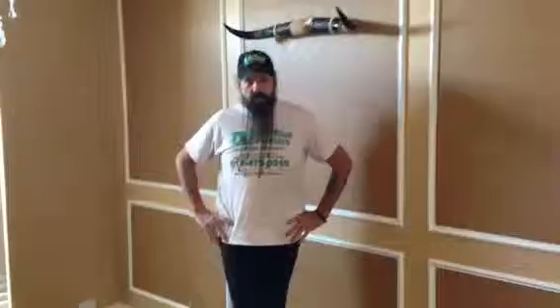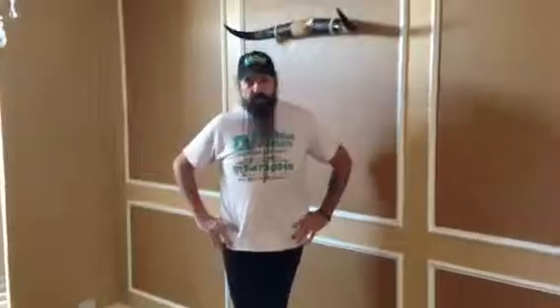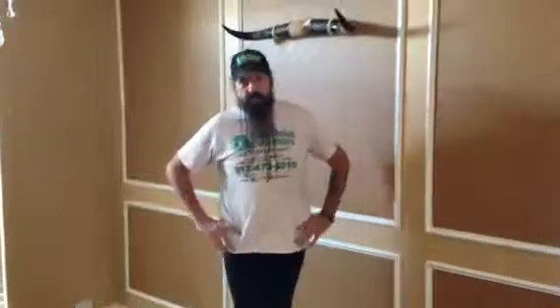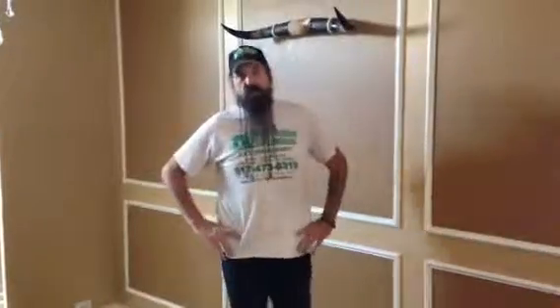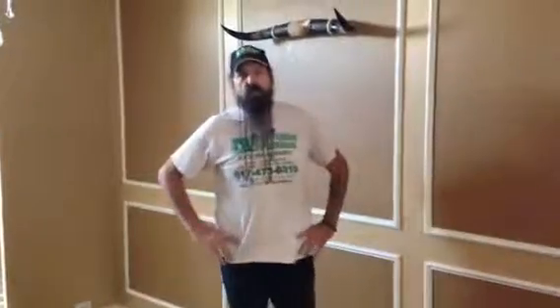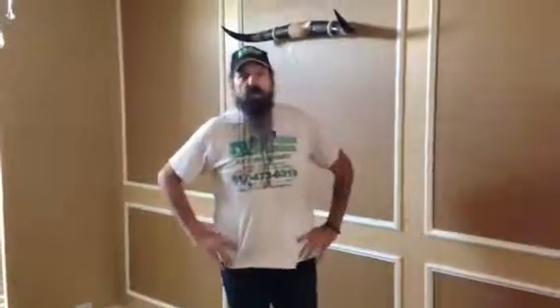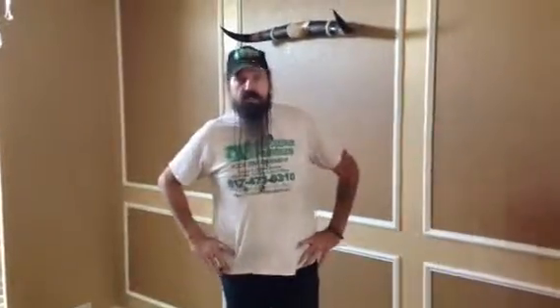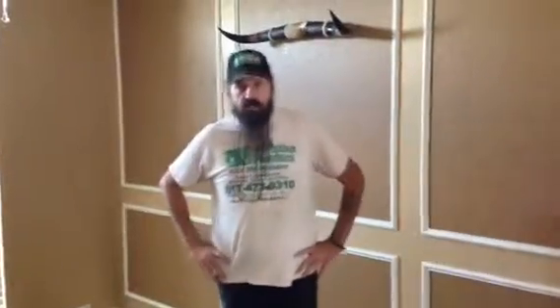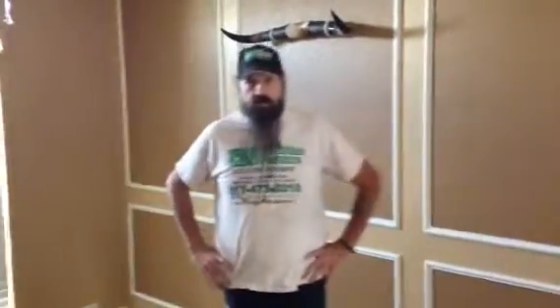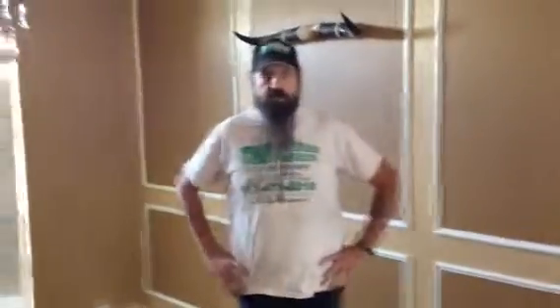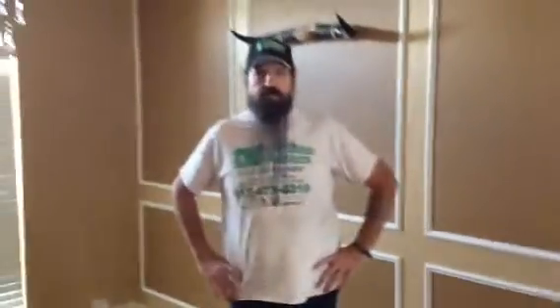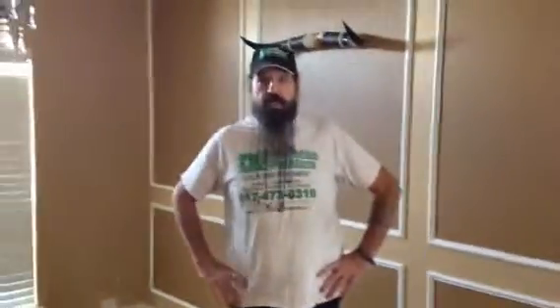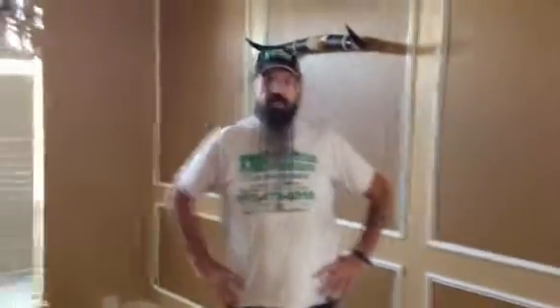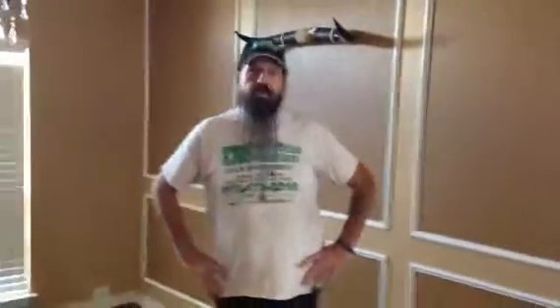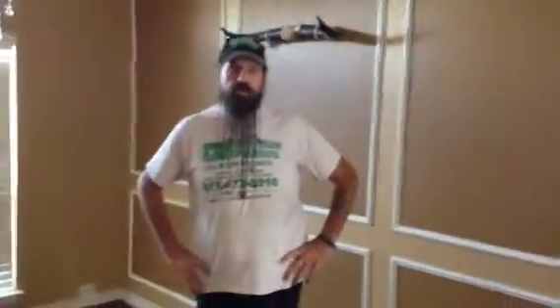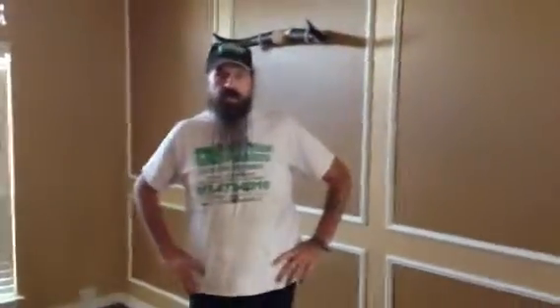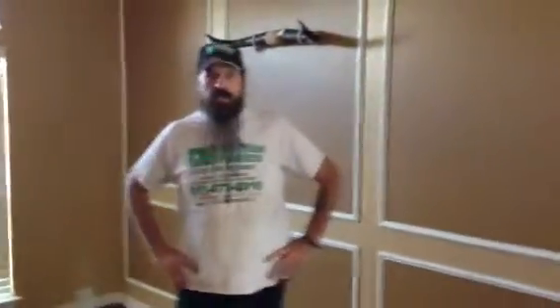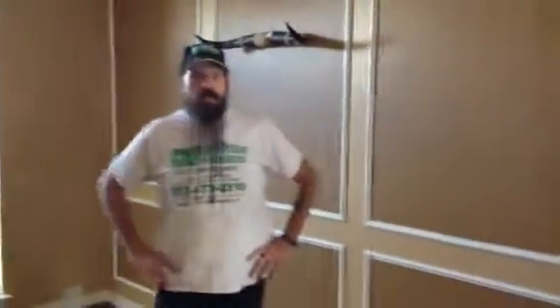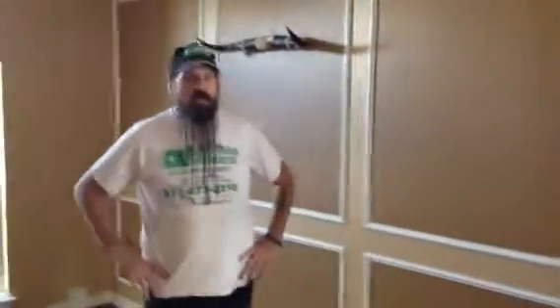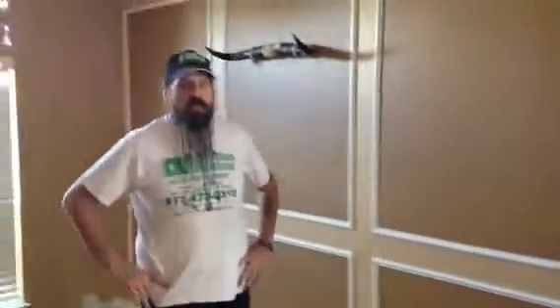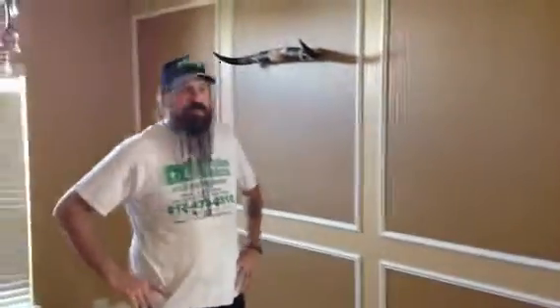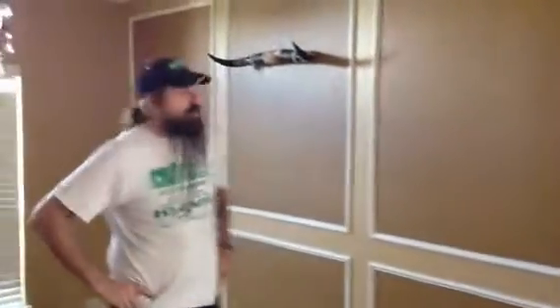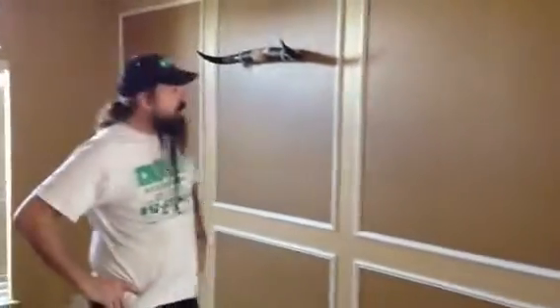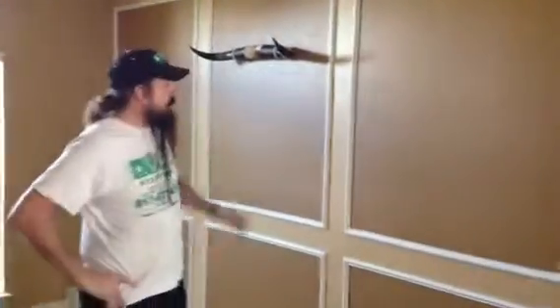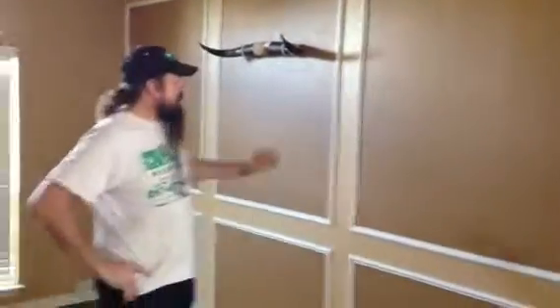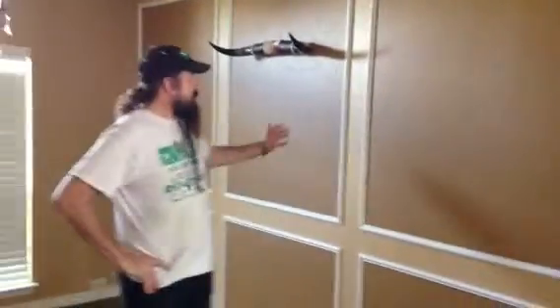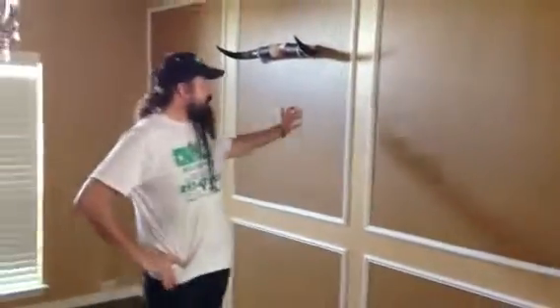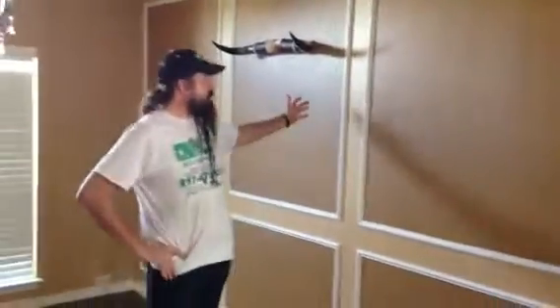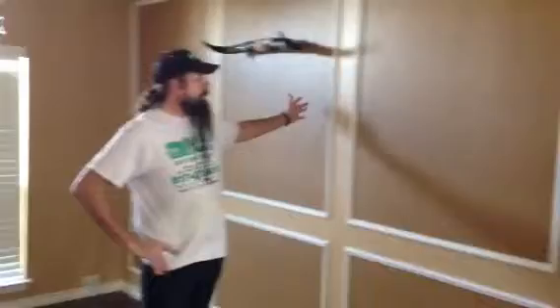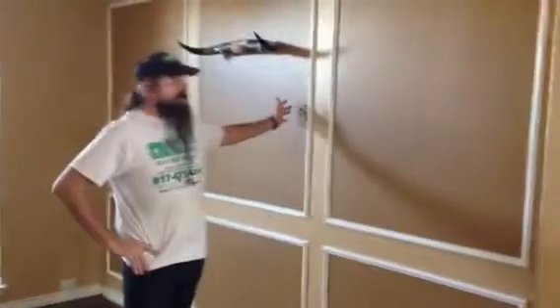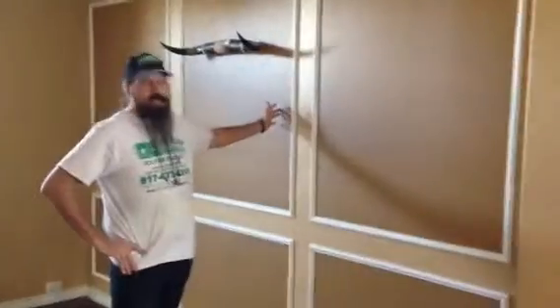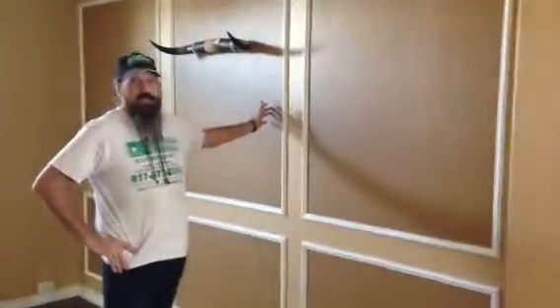Welcome and thank you for watching another Christian Painters YouTube video. We're in this beautiful home in Midlothian, Texas.